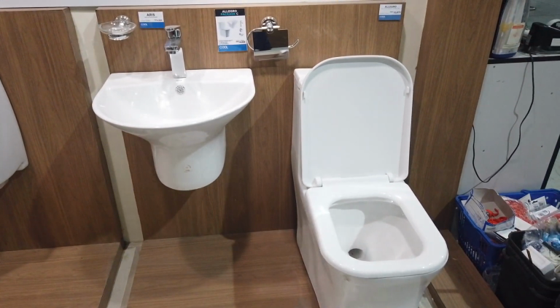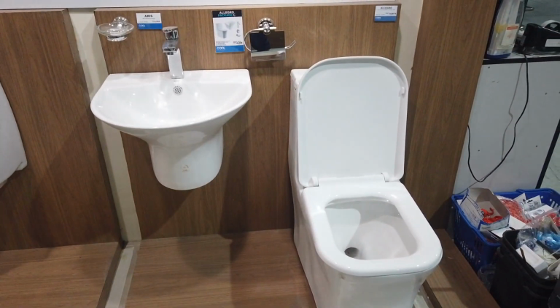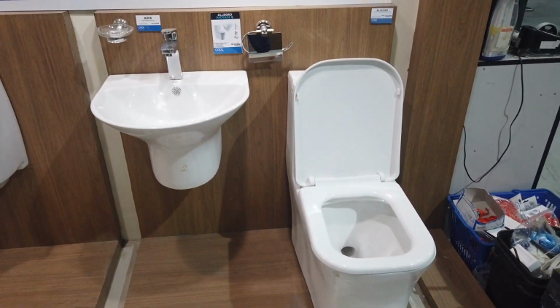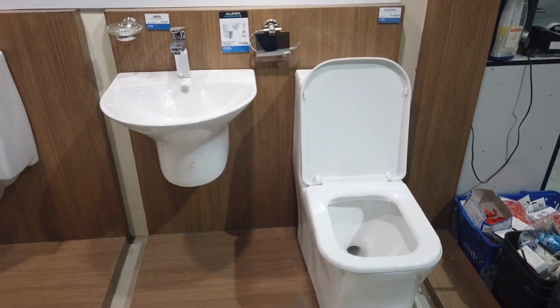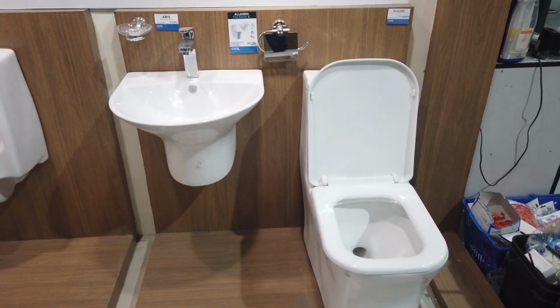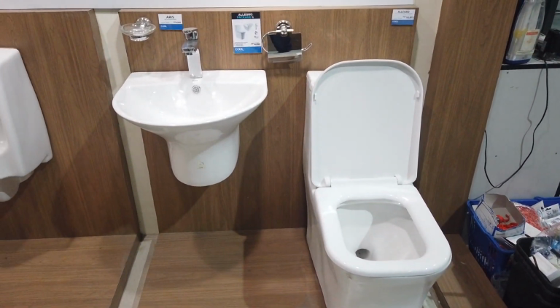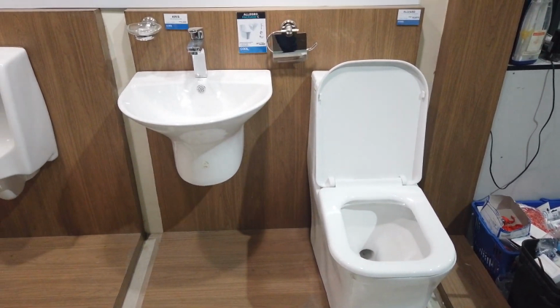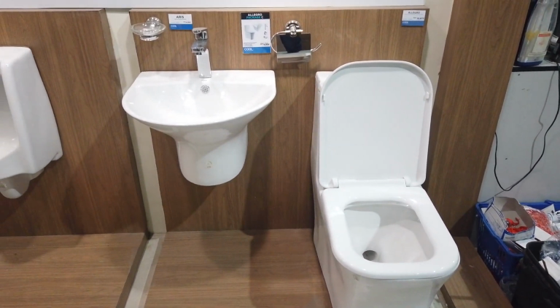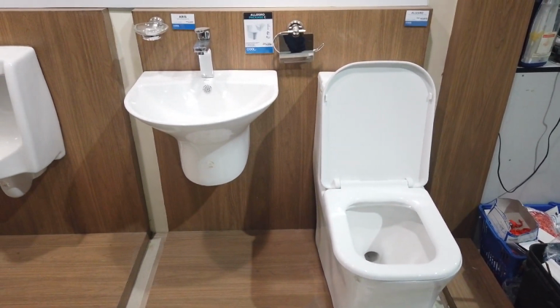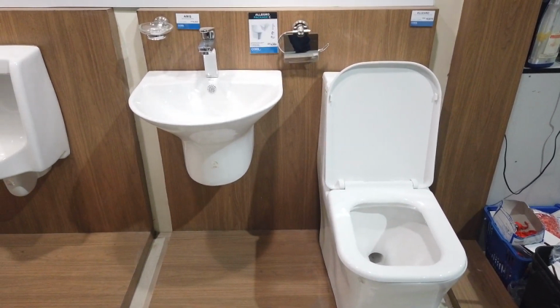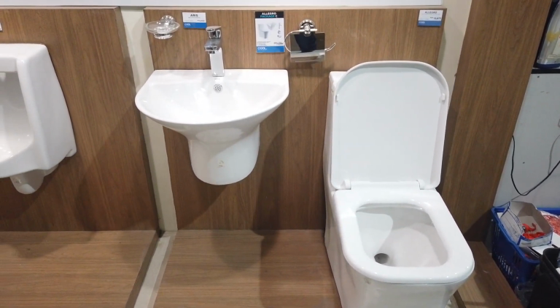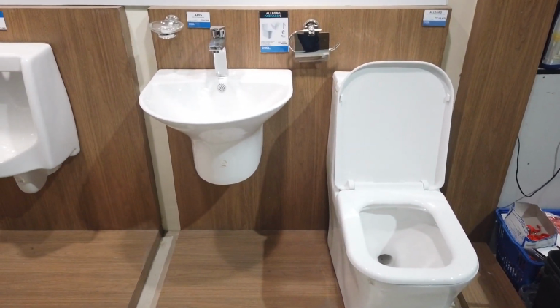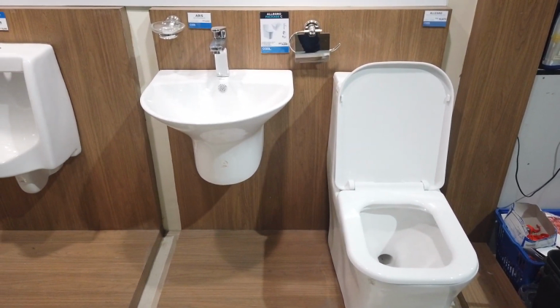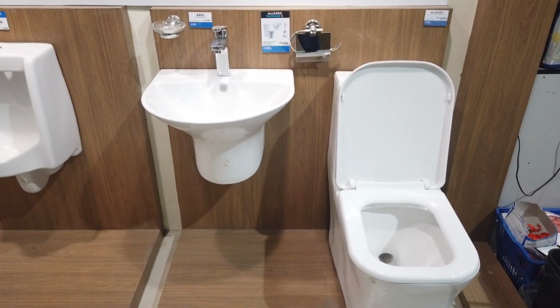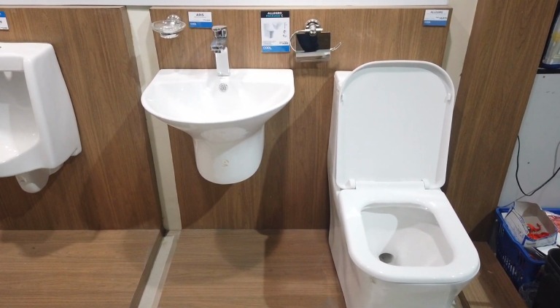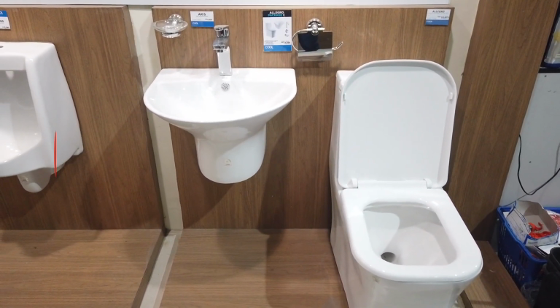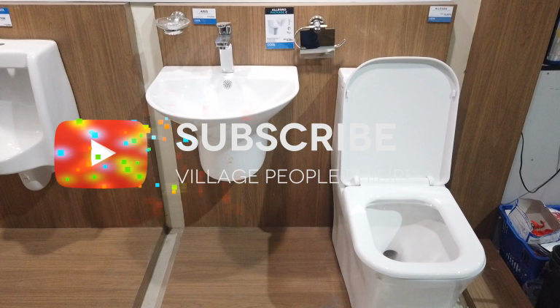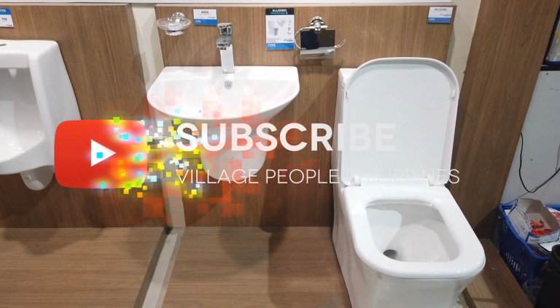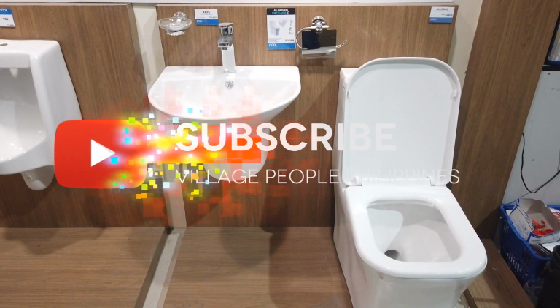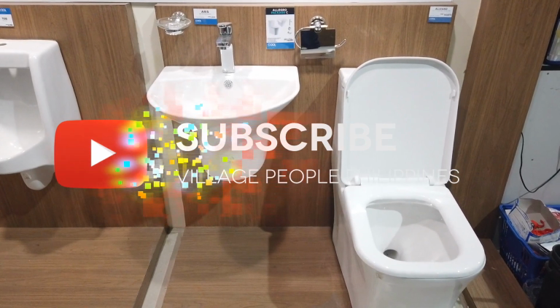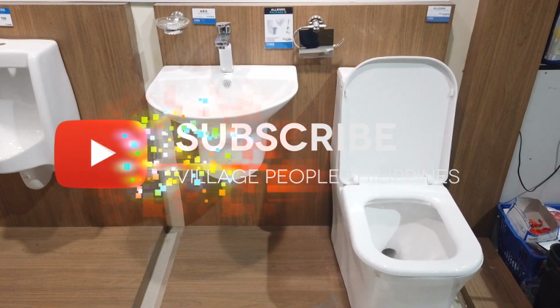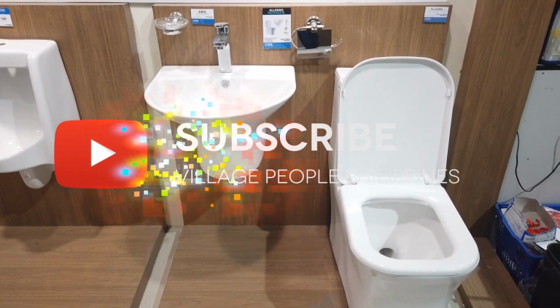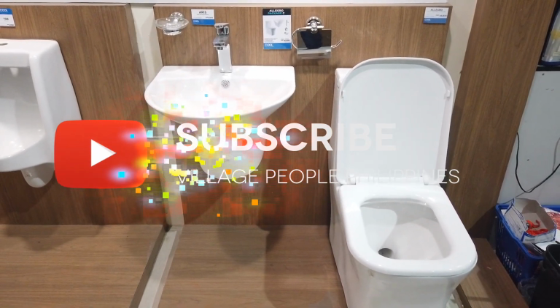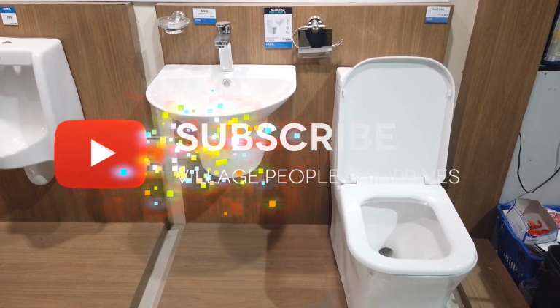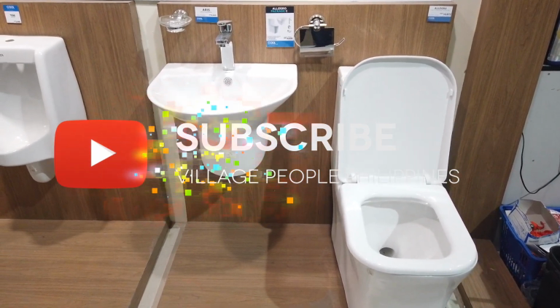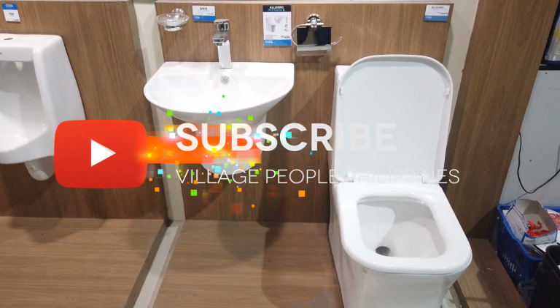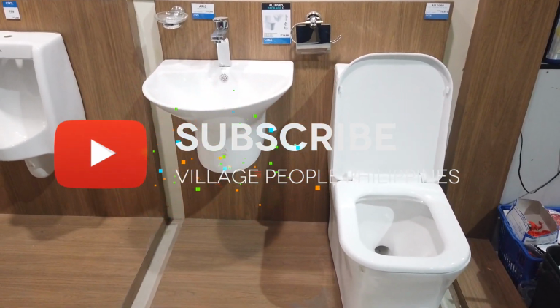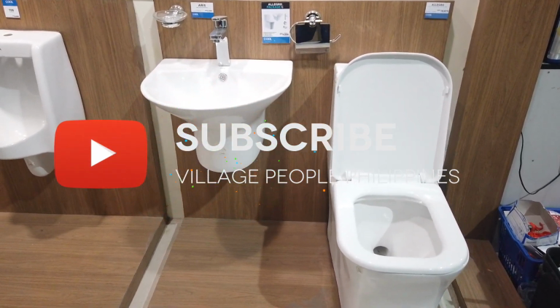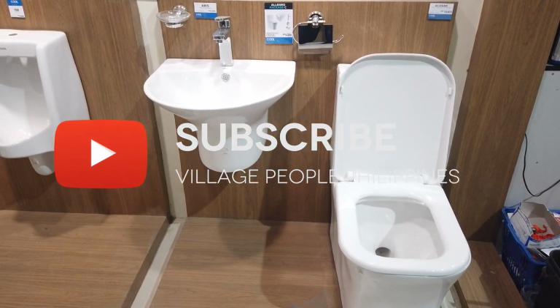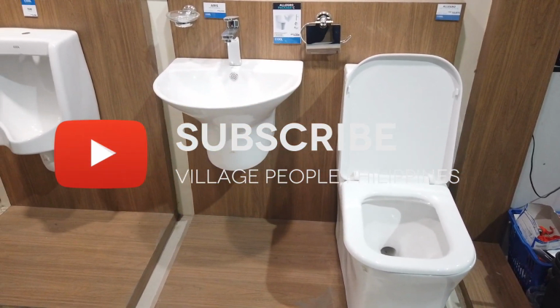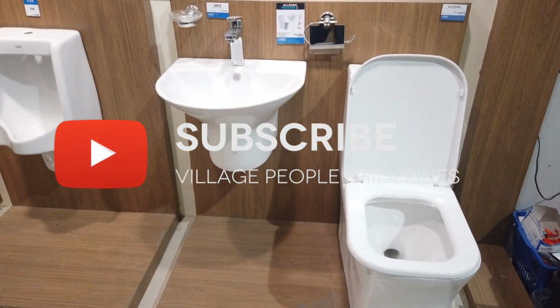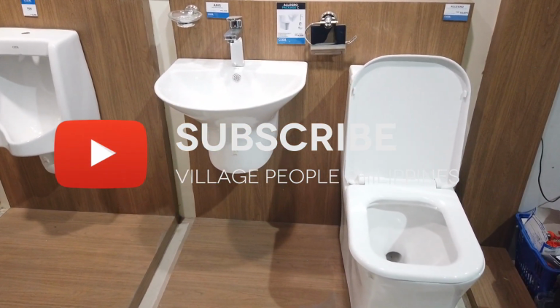So those are the first packages I've shown you. I'll show you more on another video.